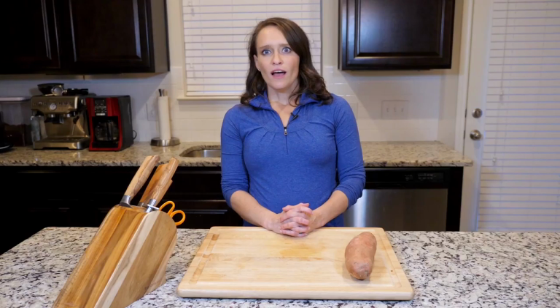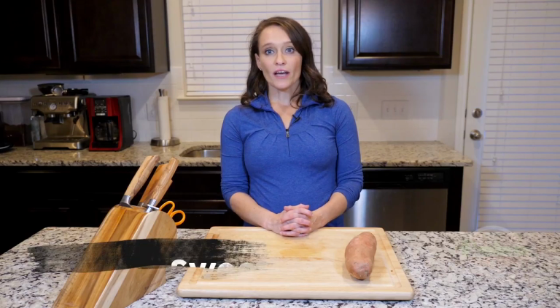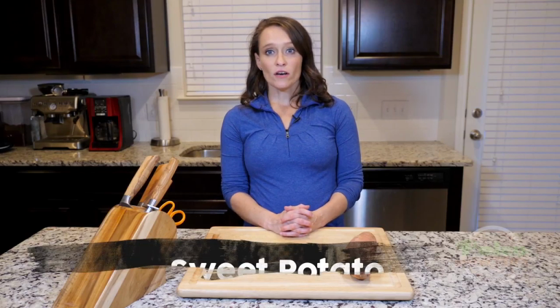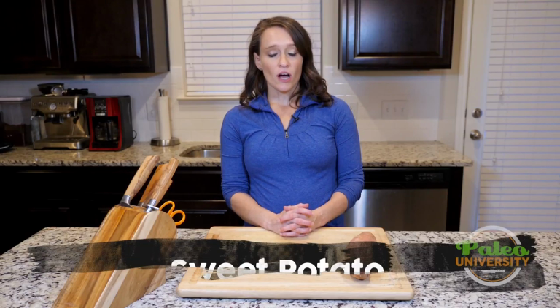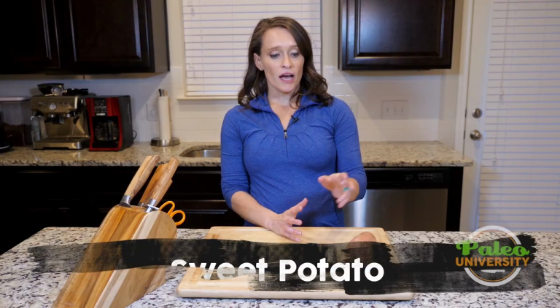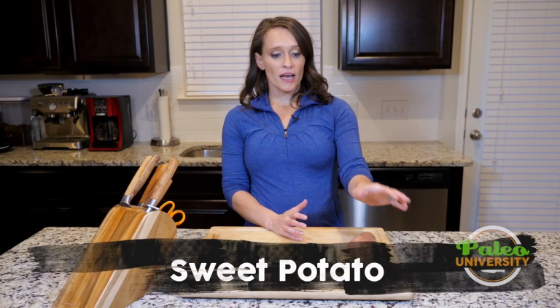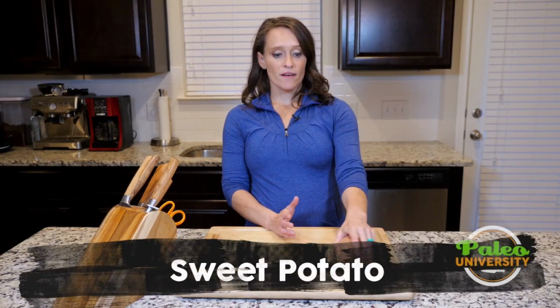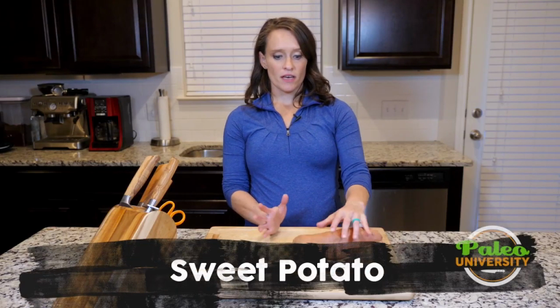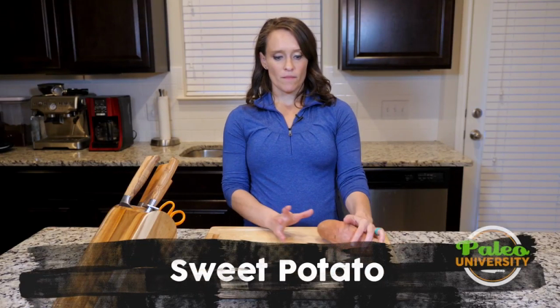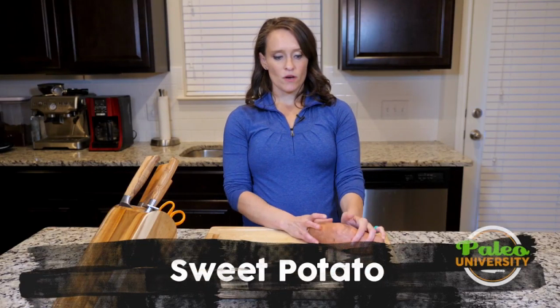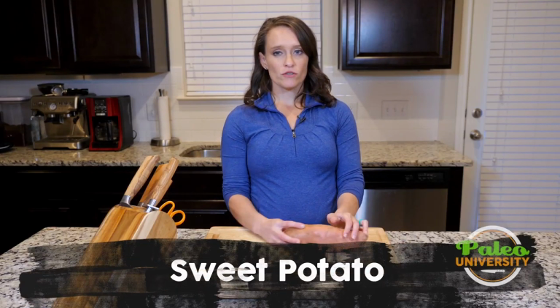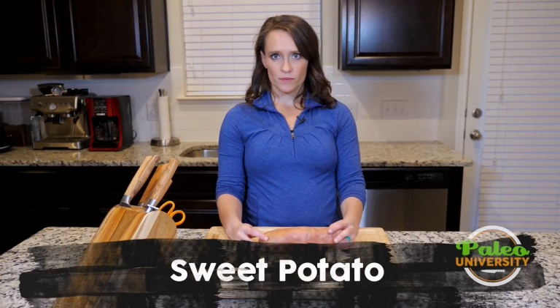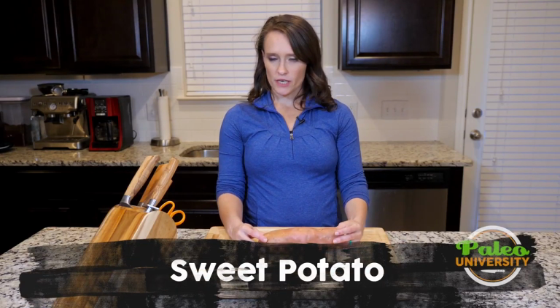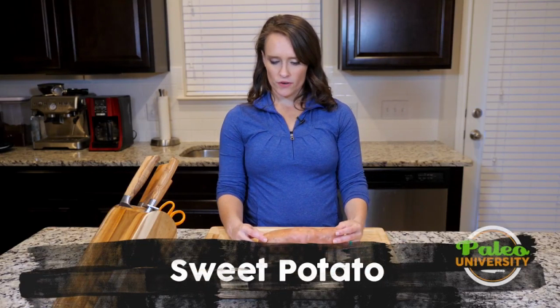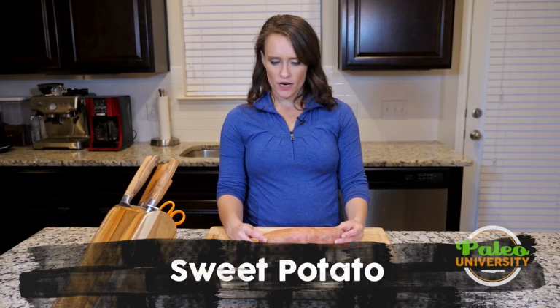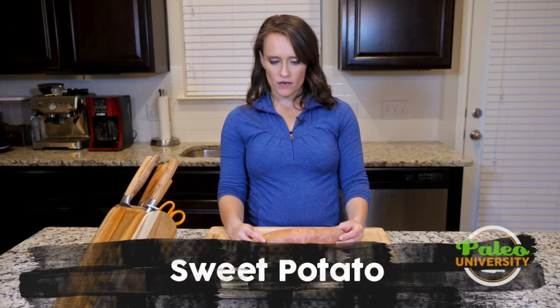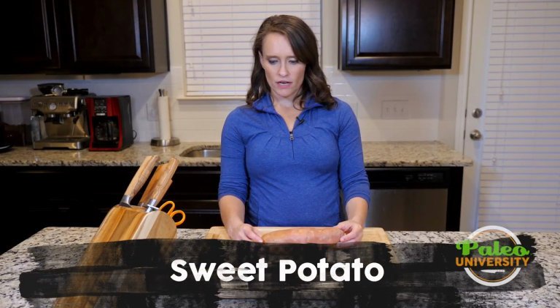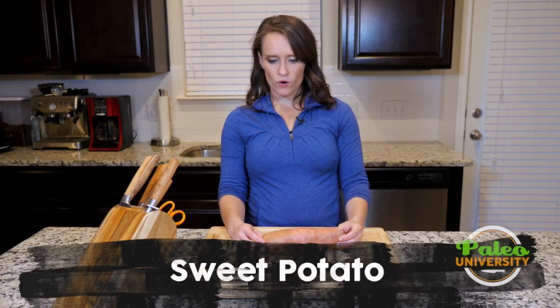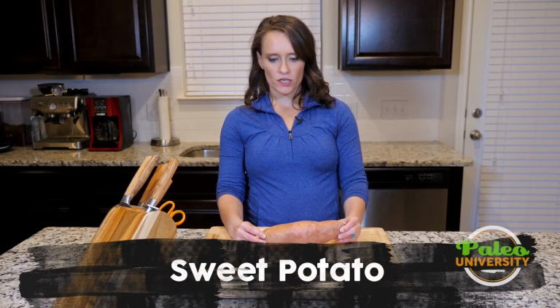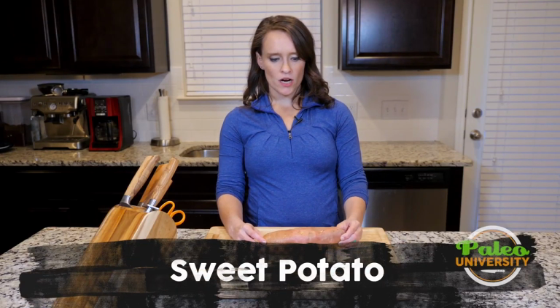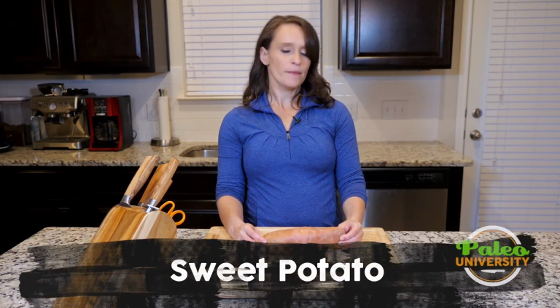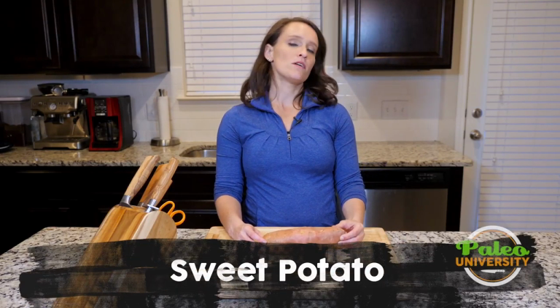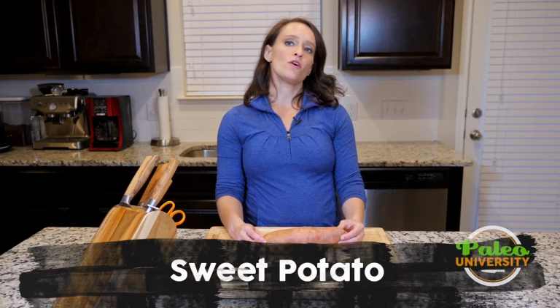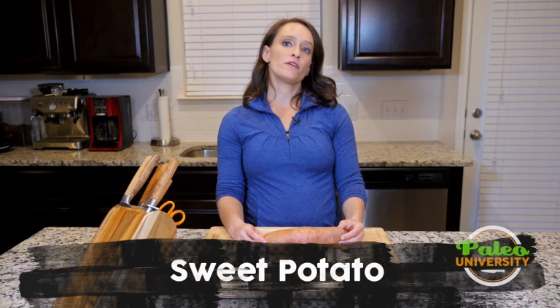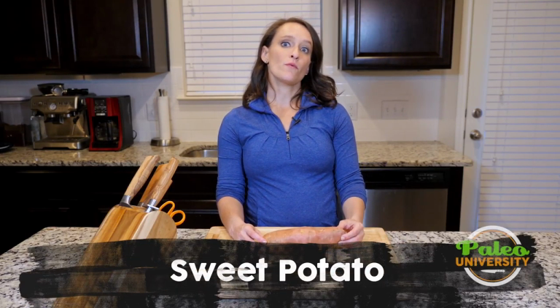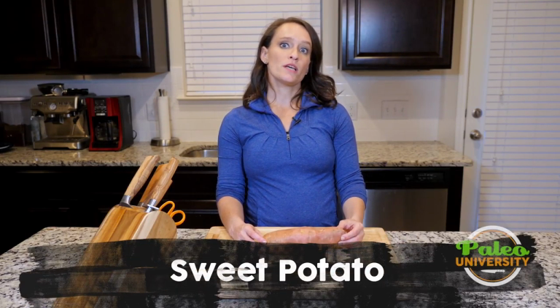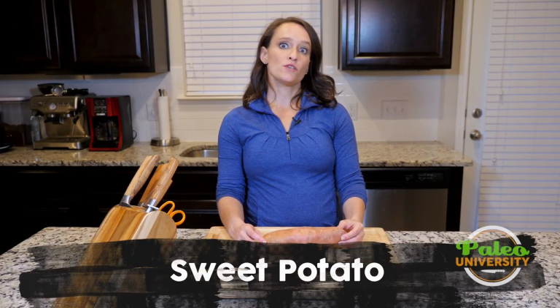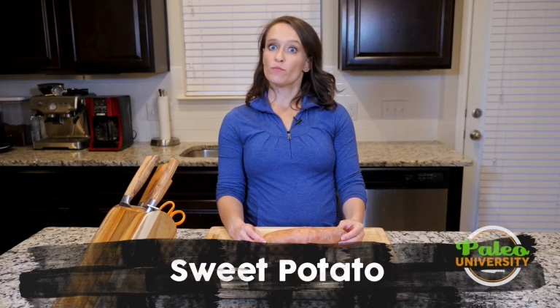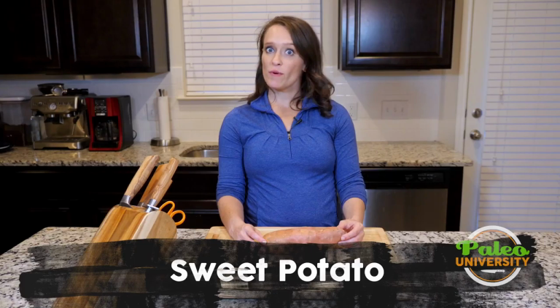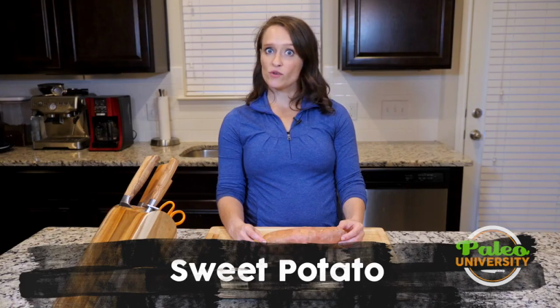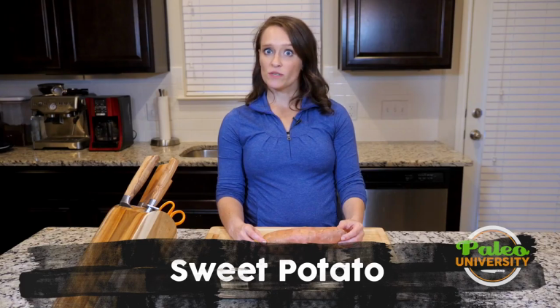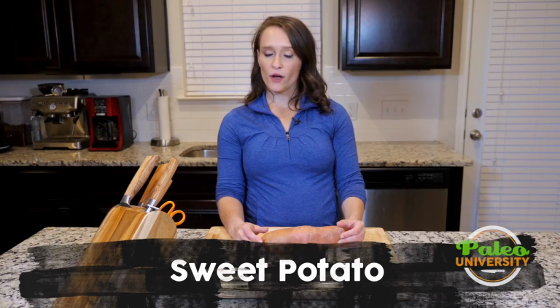Hey y'all, I have a big ol' sweet potato here and we're going to talk about all the different ways that you can prepare sweet potato.